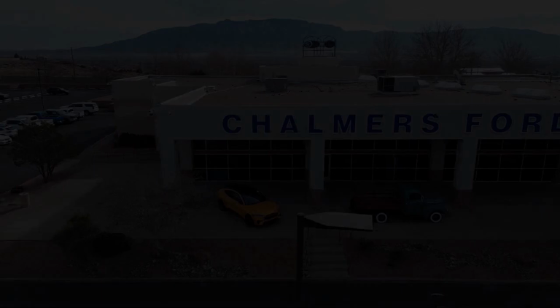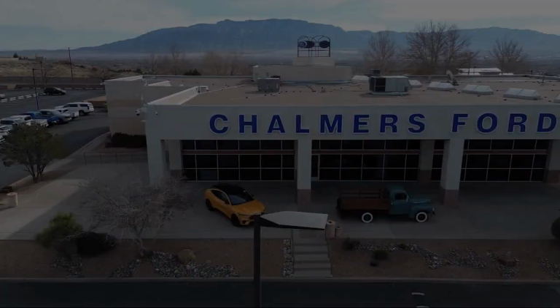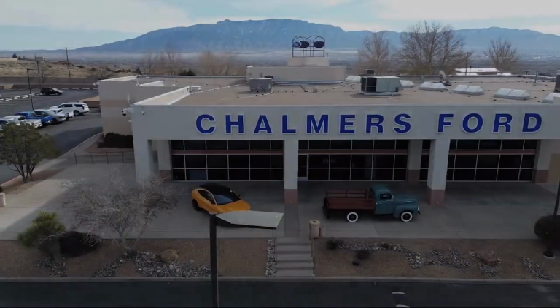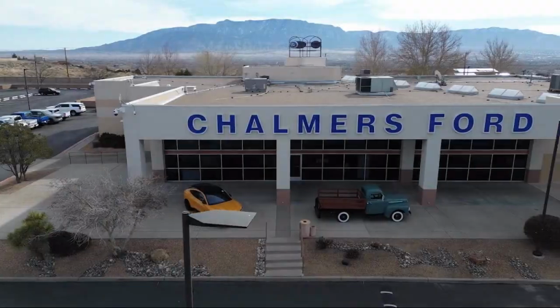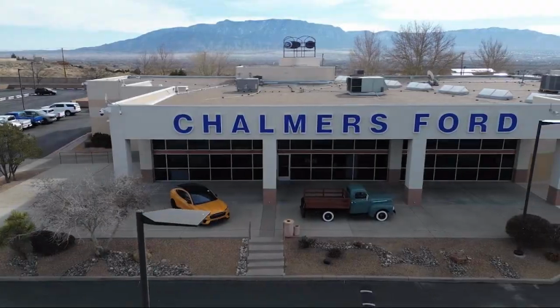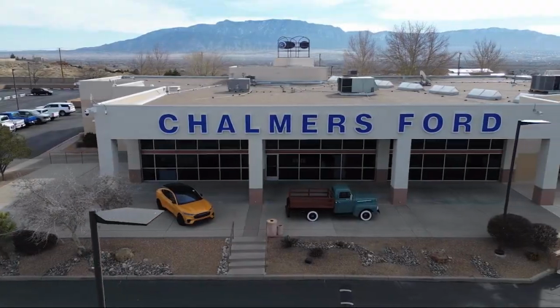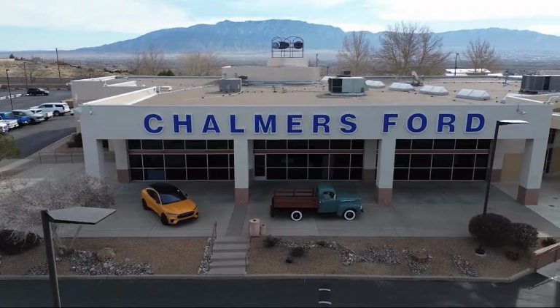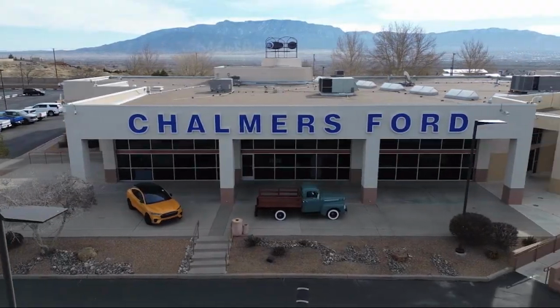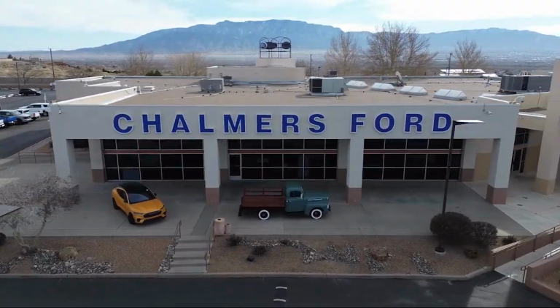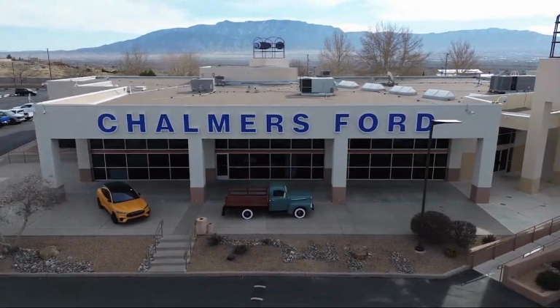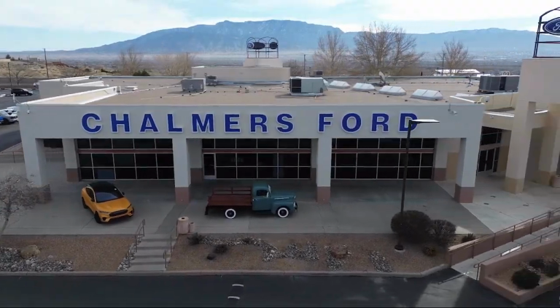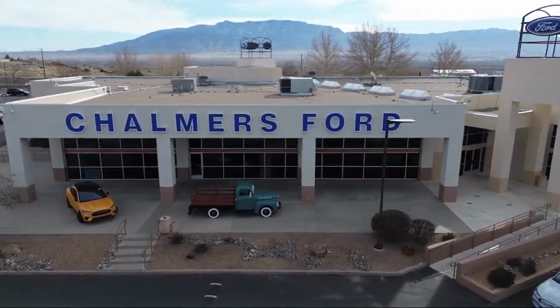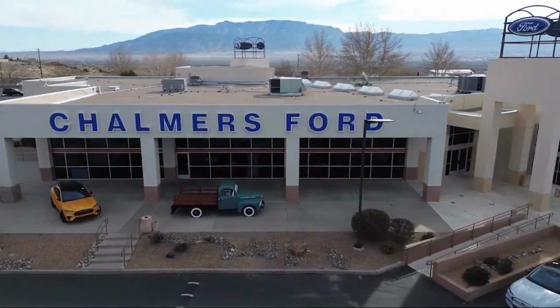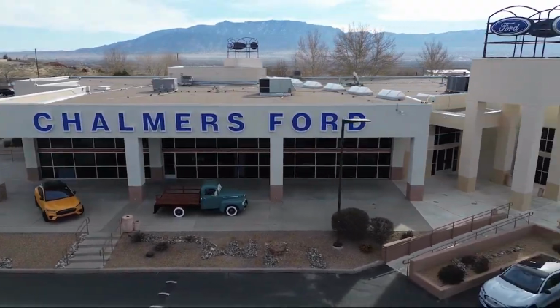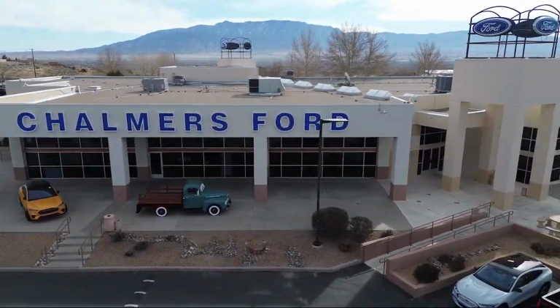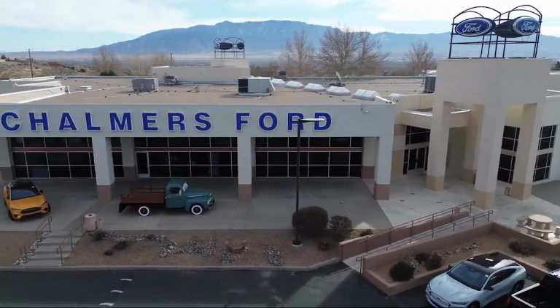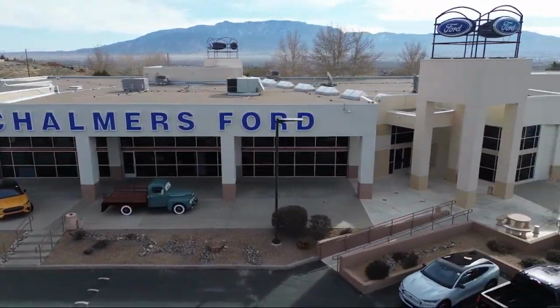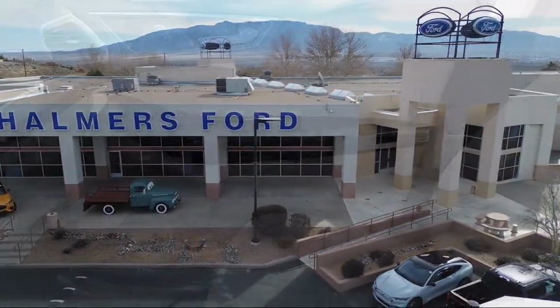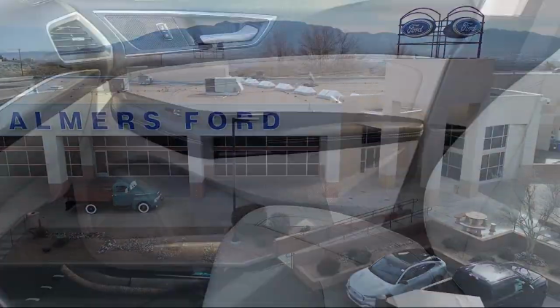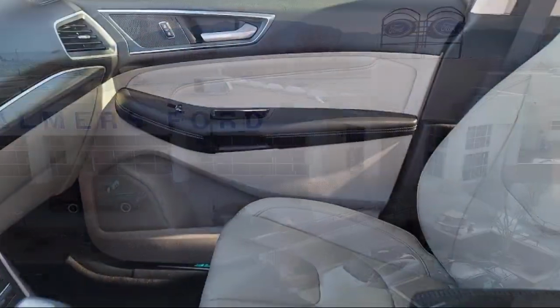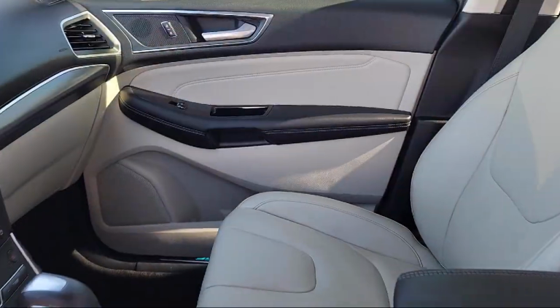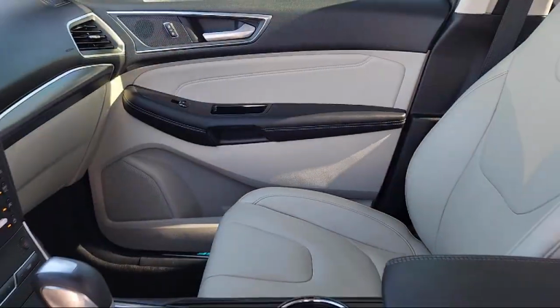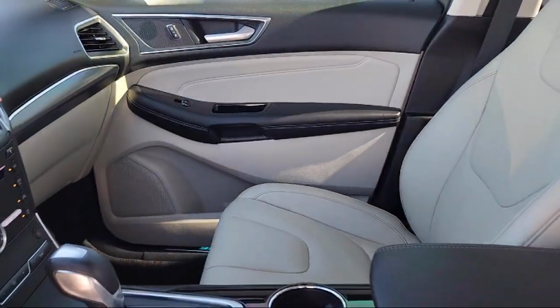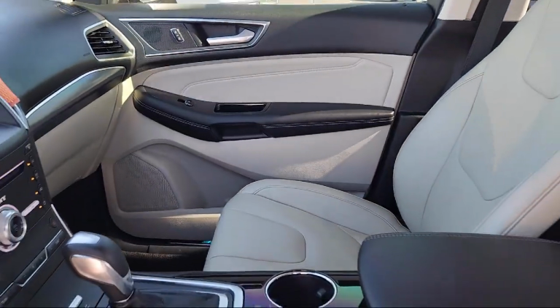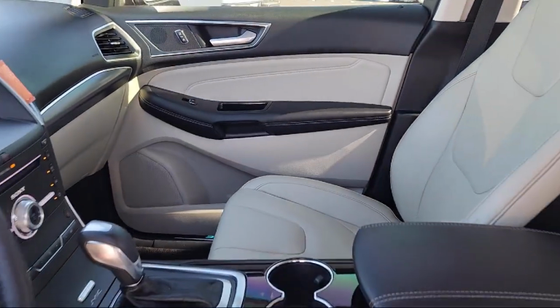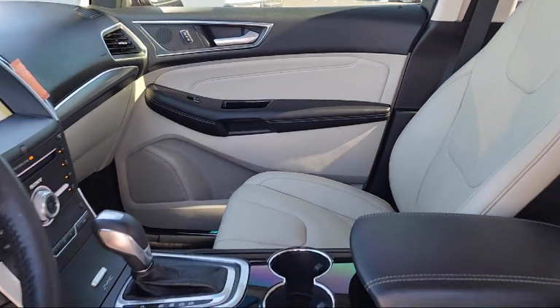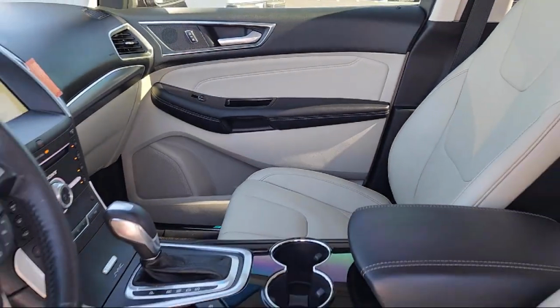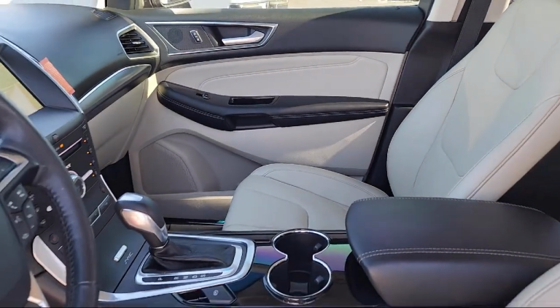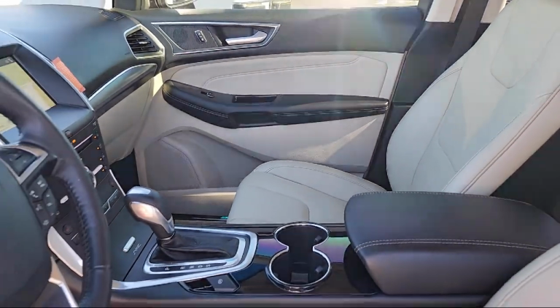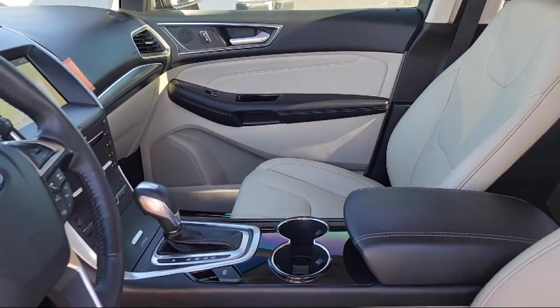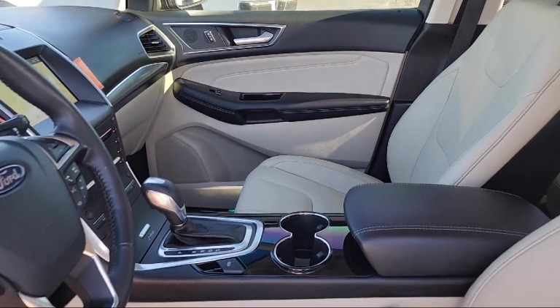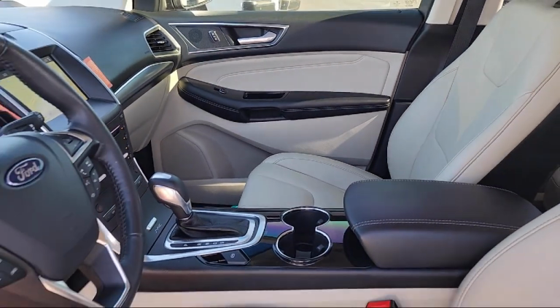Welcome to Chalmers Ford, and here's a look at another one of our vehicles from our great selection.